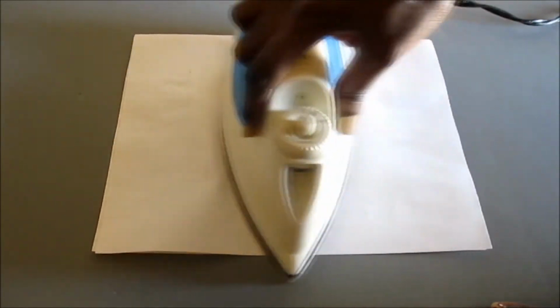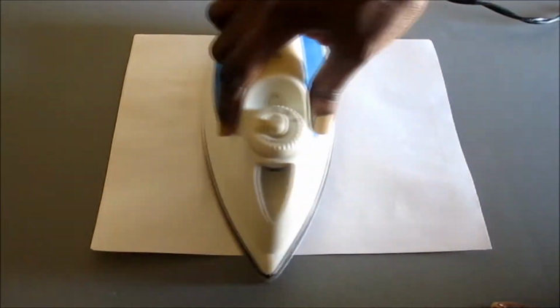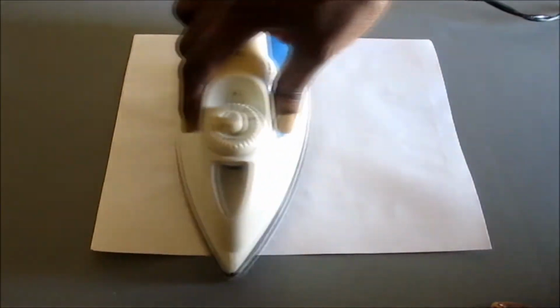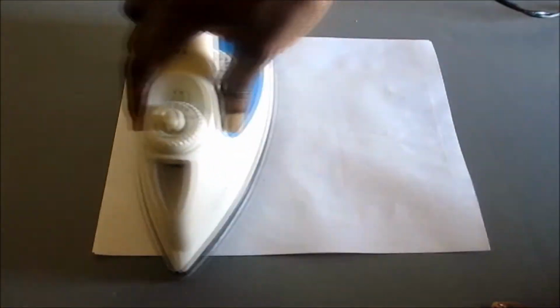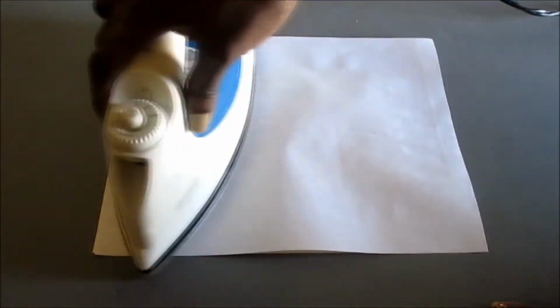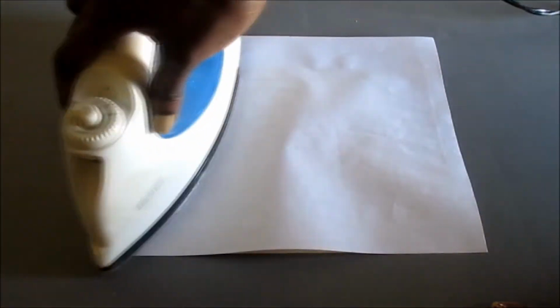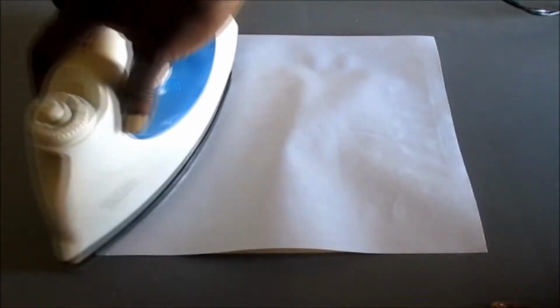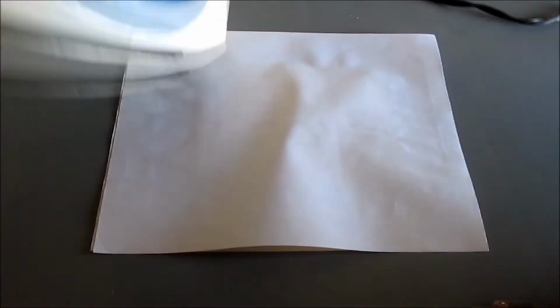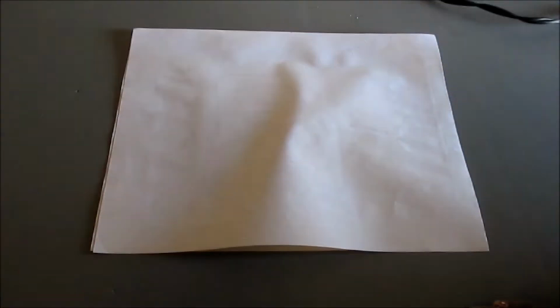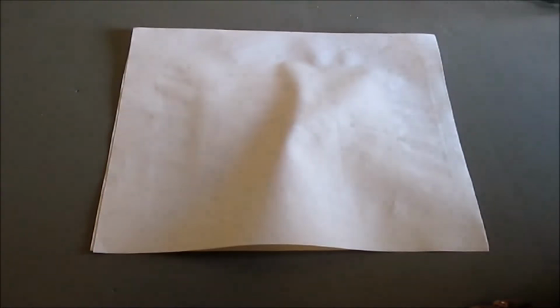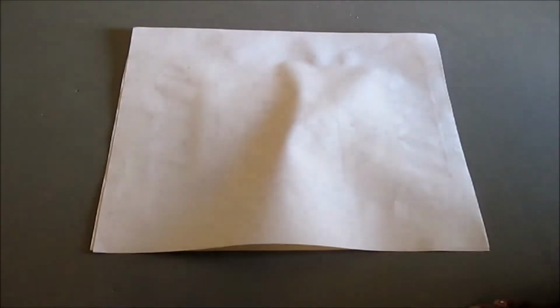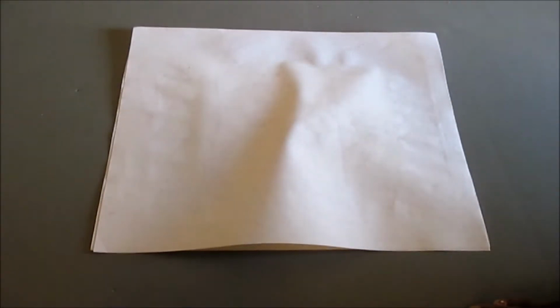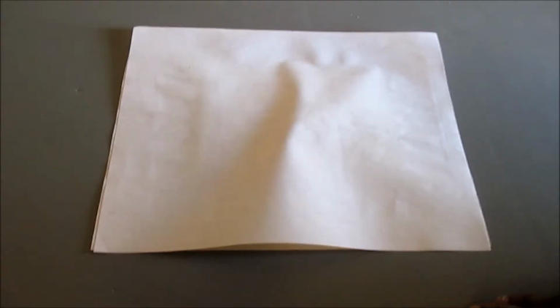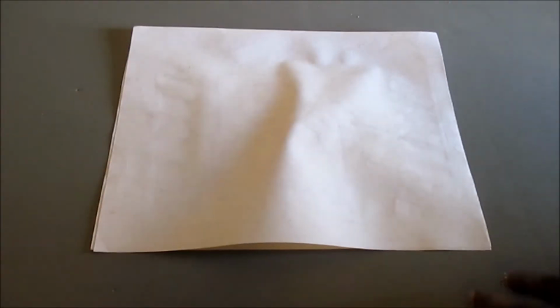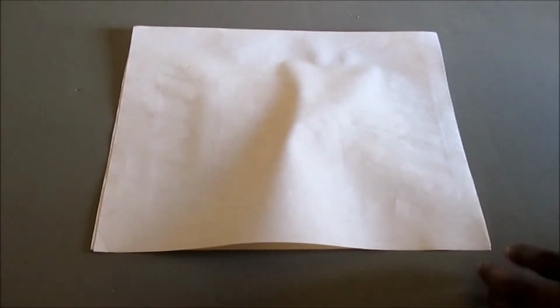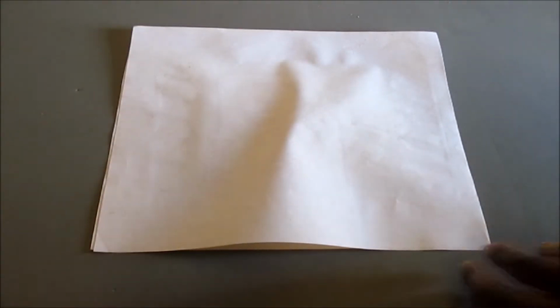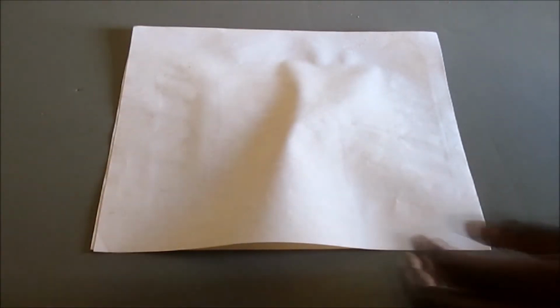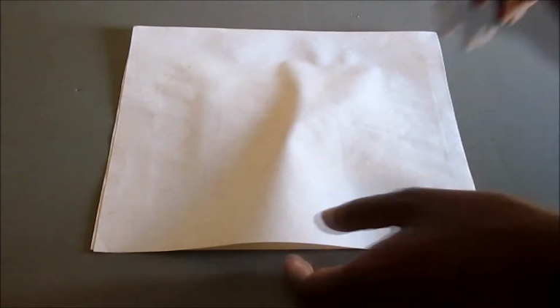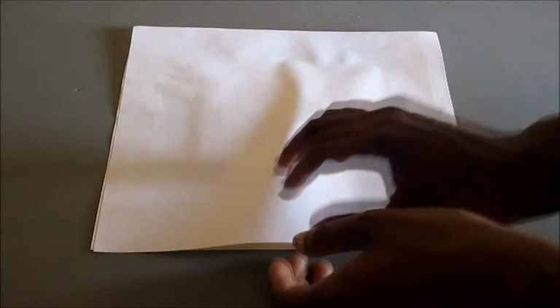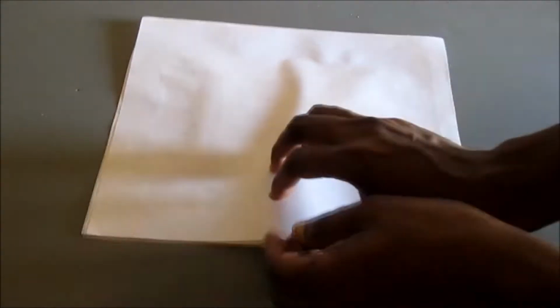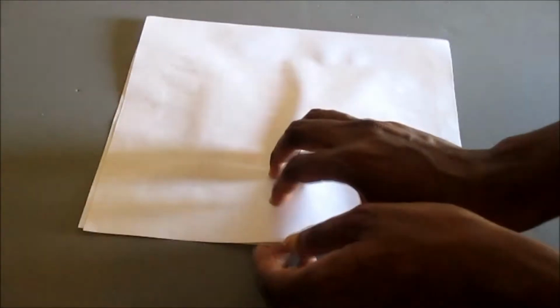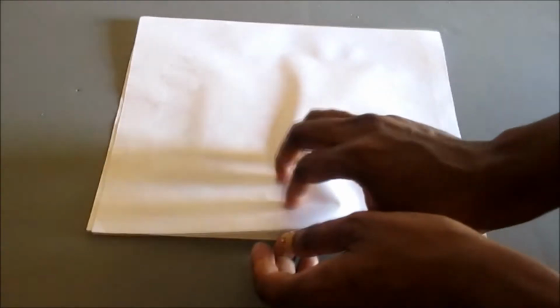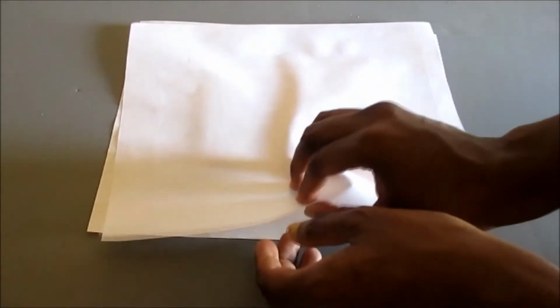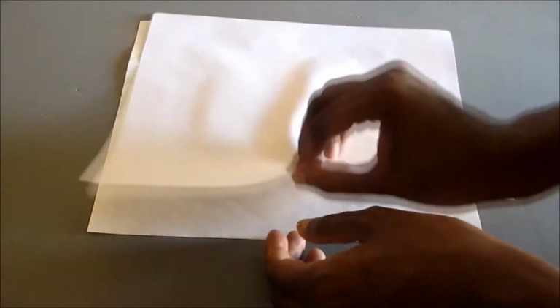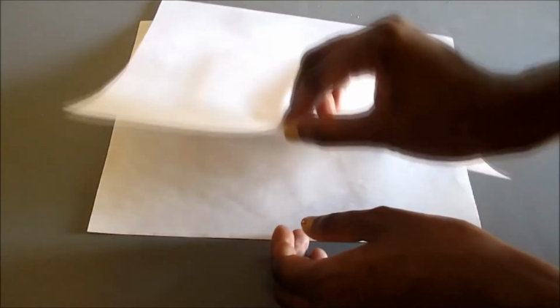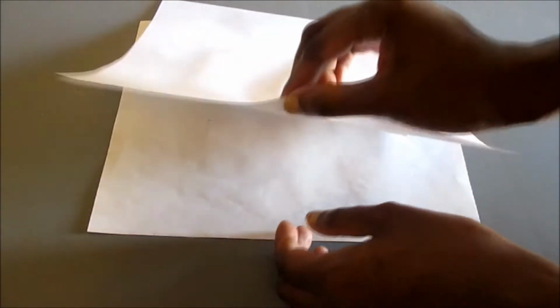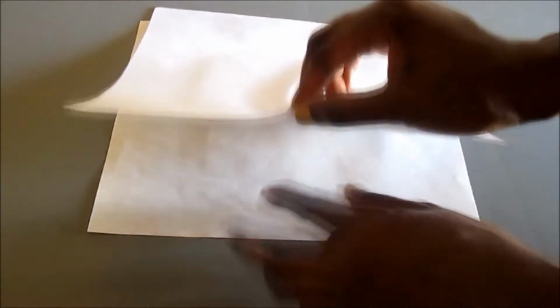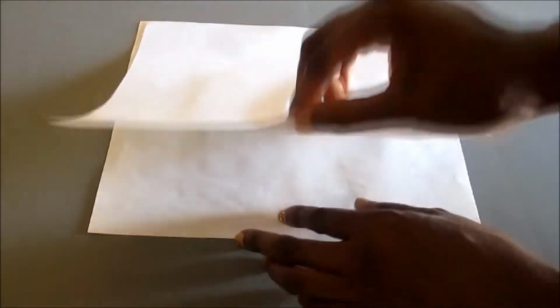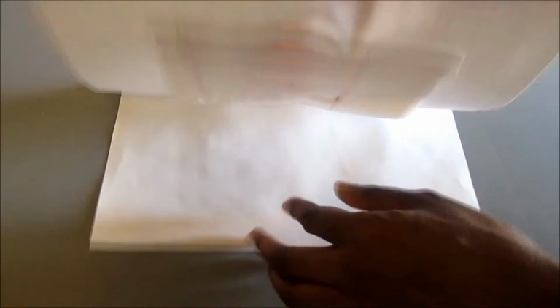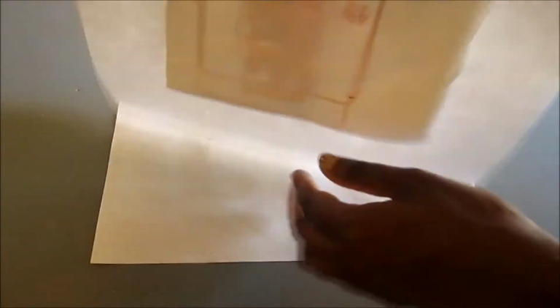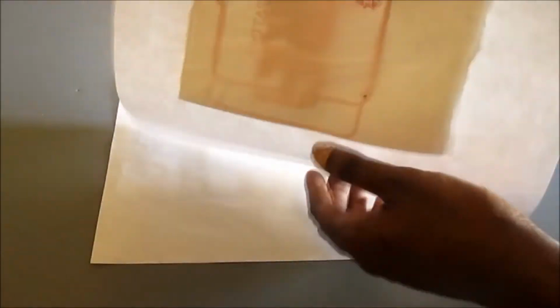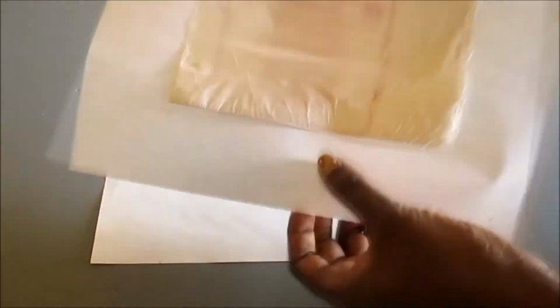You should be left with a thin plastic sheet ready for crafting. And then you're done.